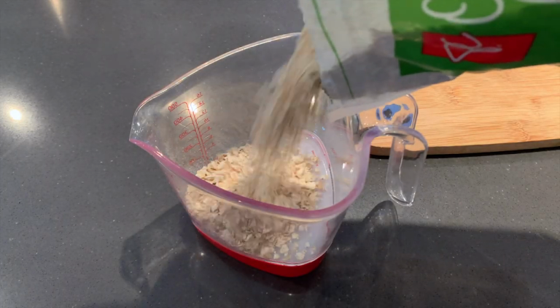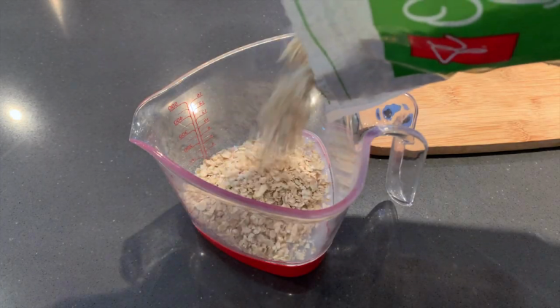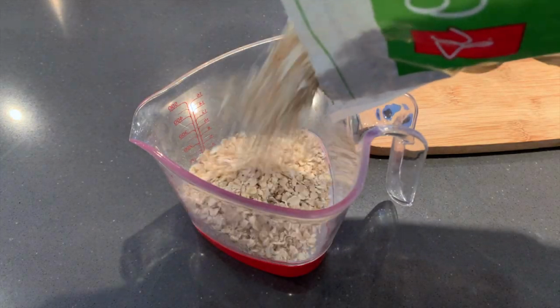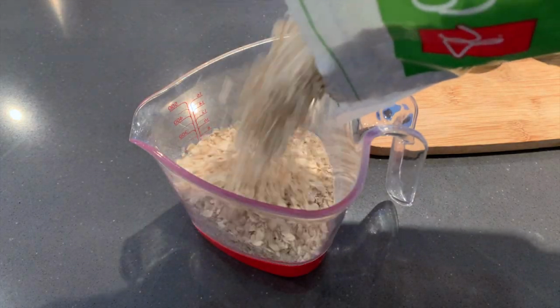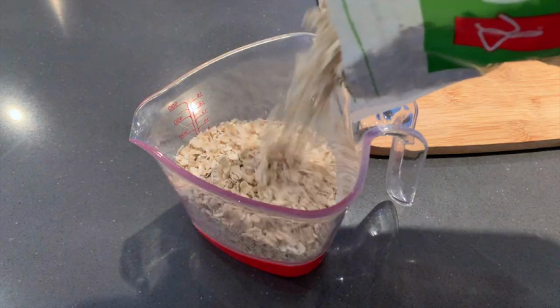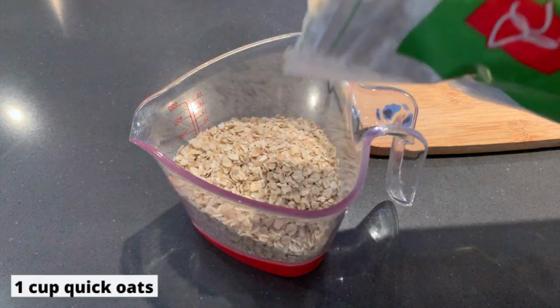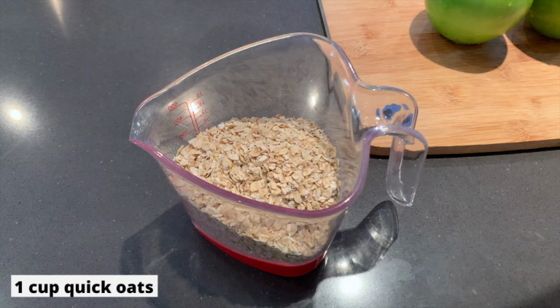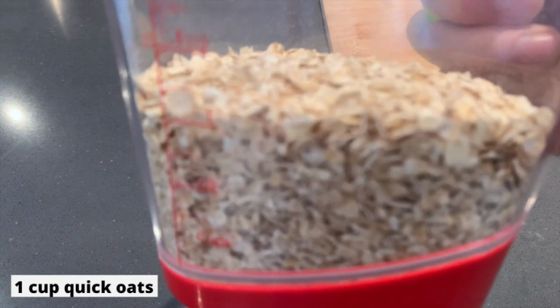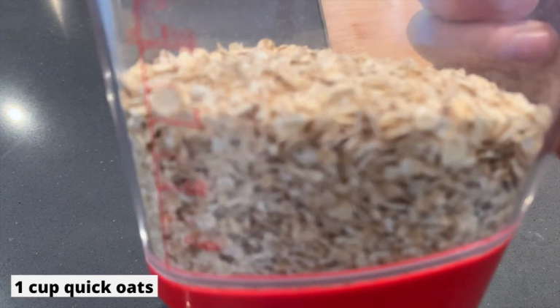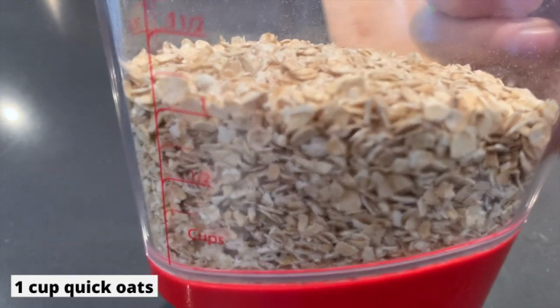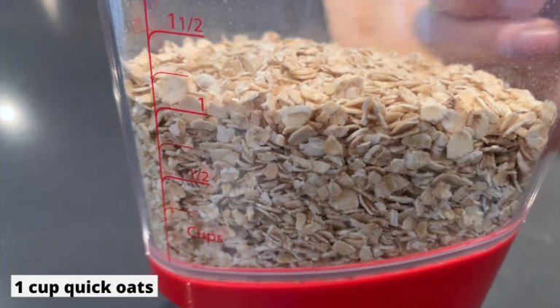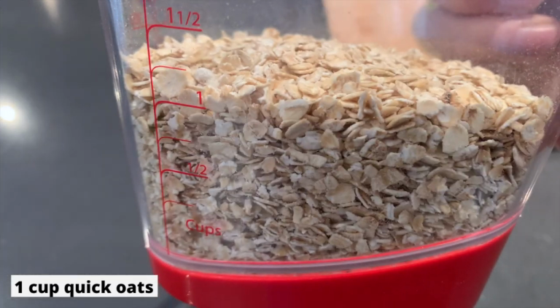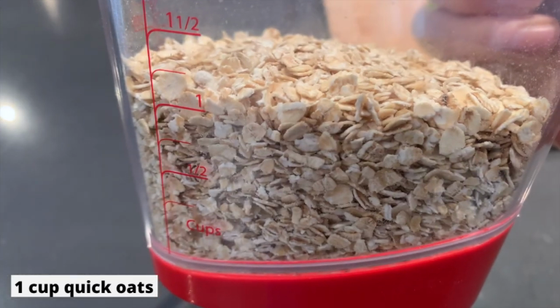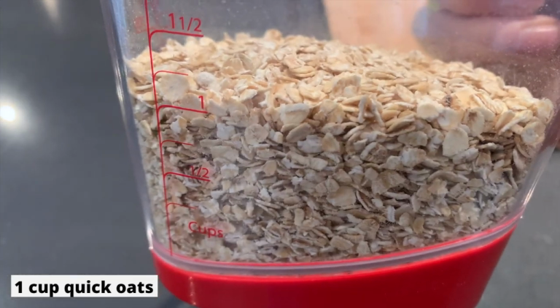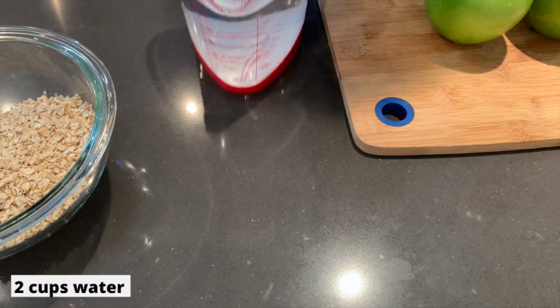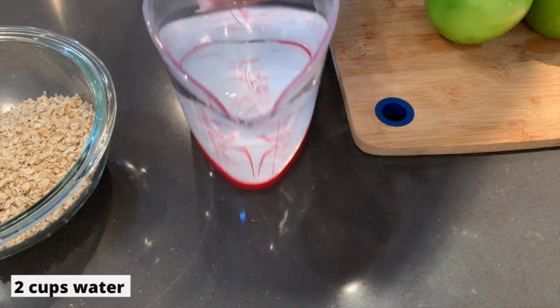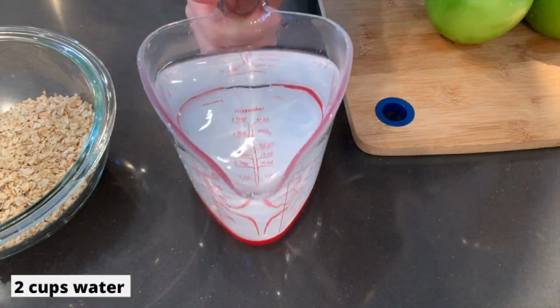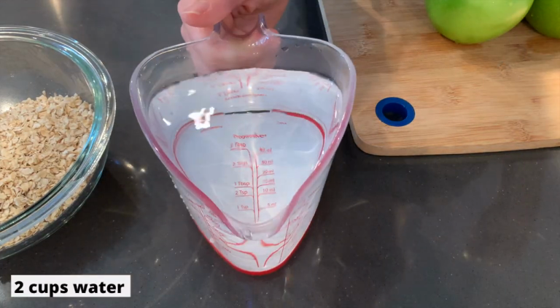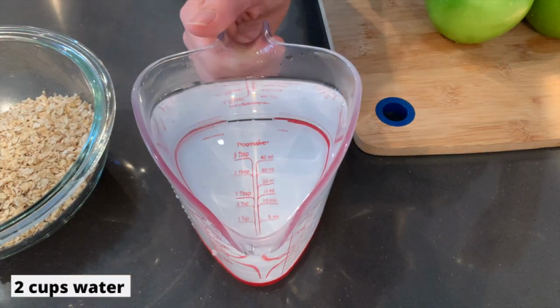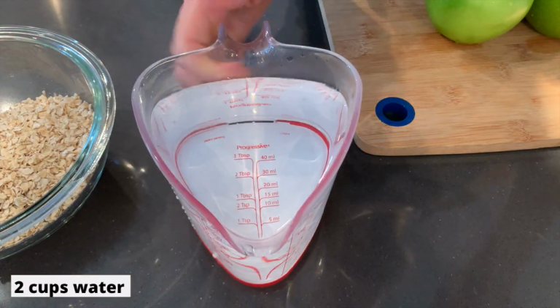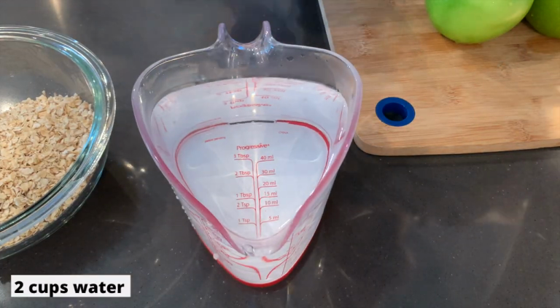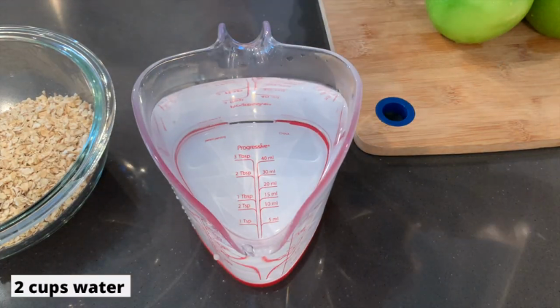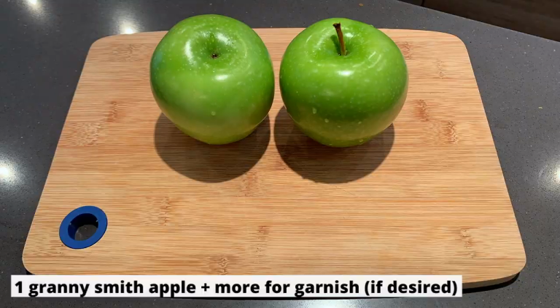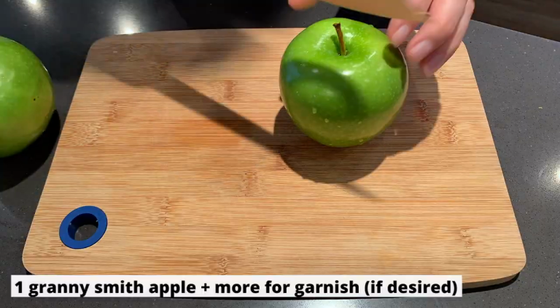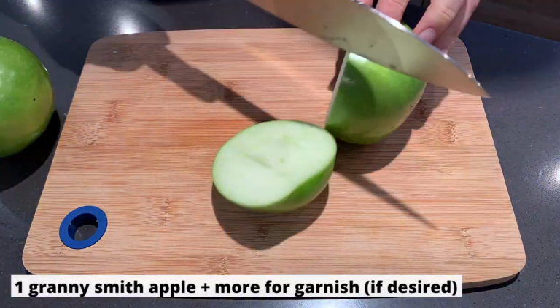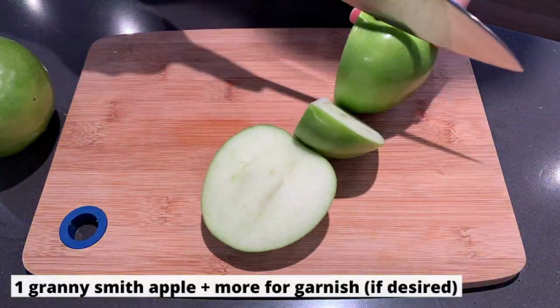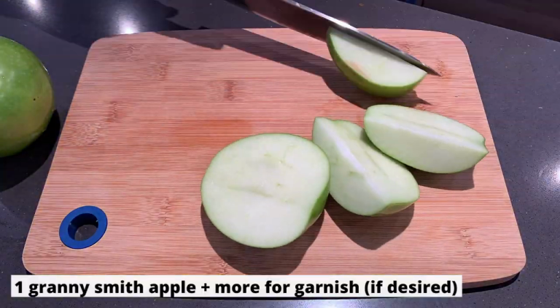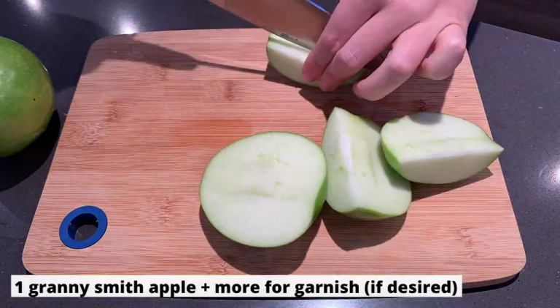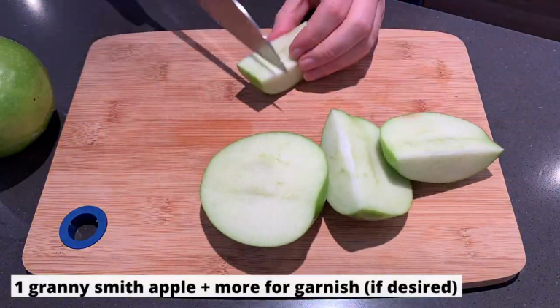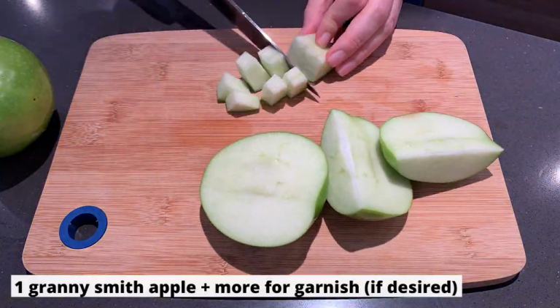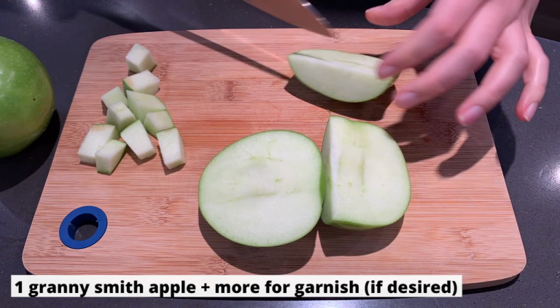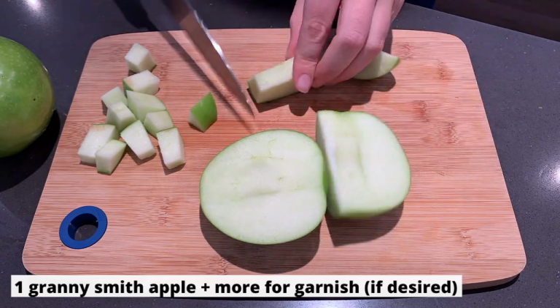For today's recipe we will need one cup of oats, two cups of water, and one and a half Granny Smith apples.